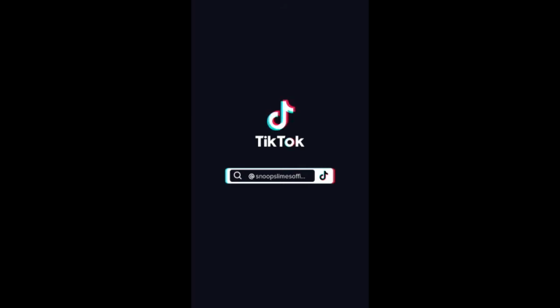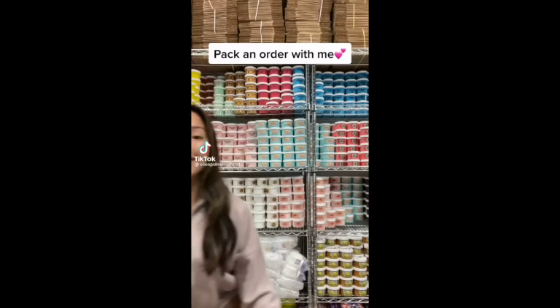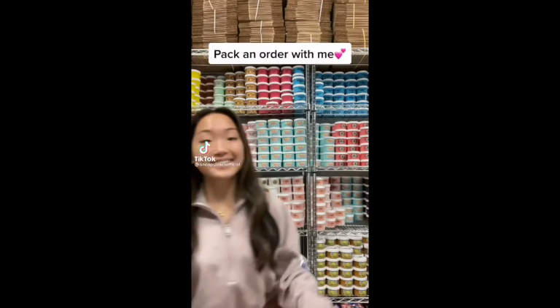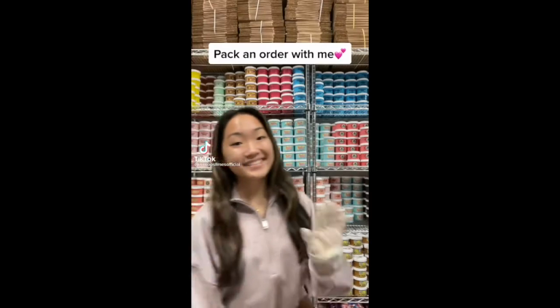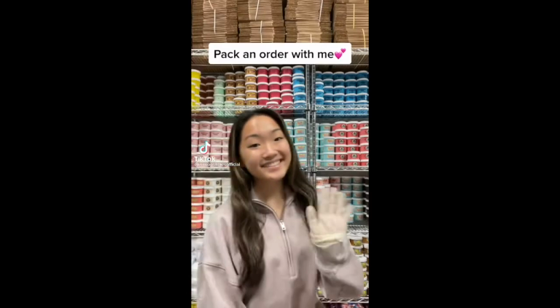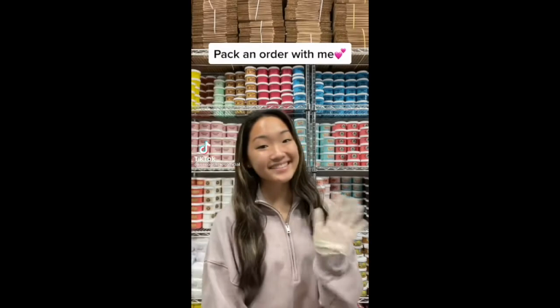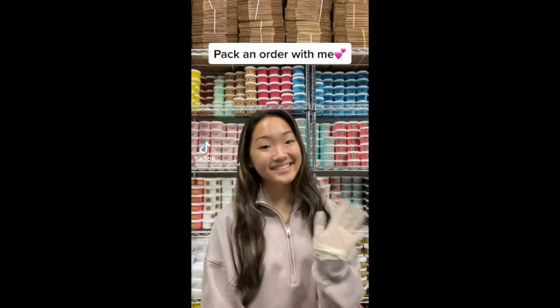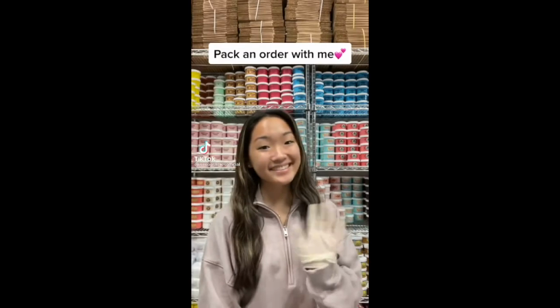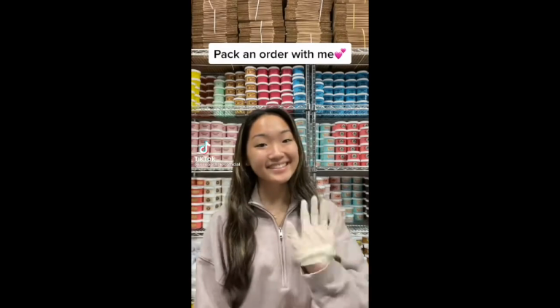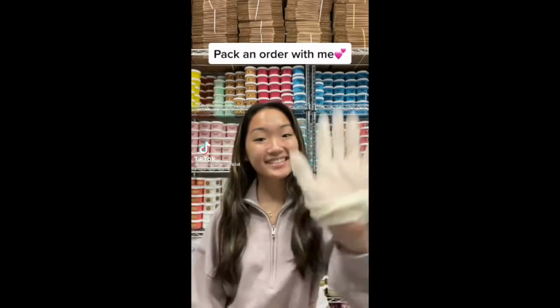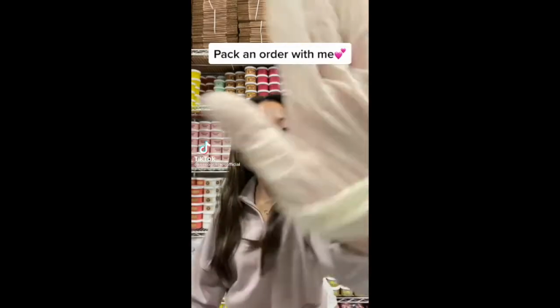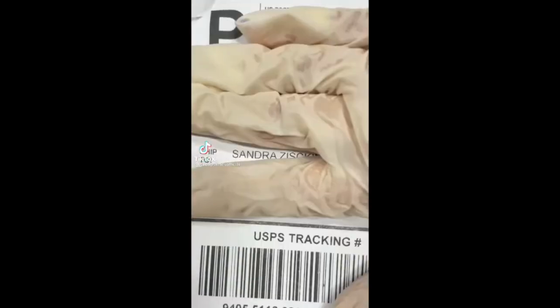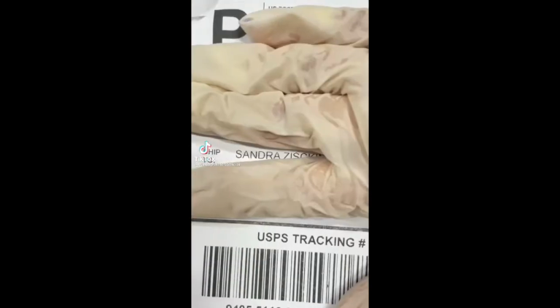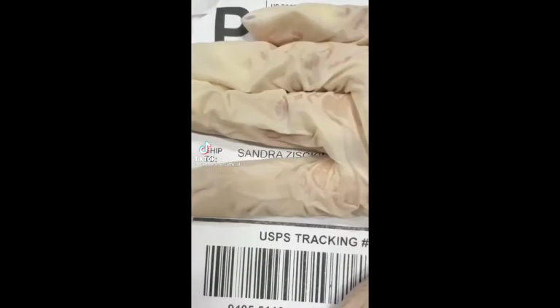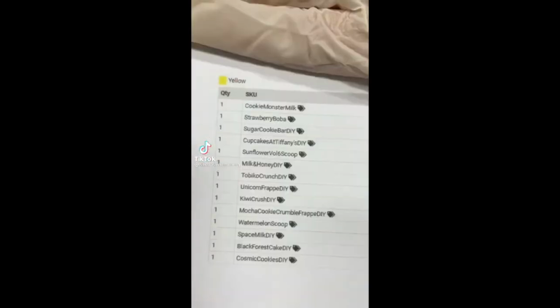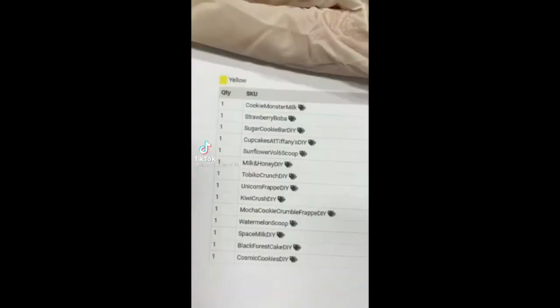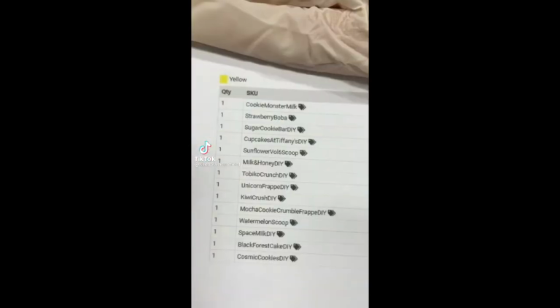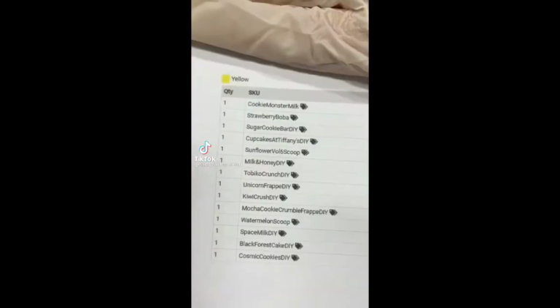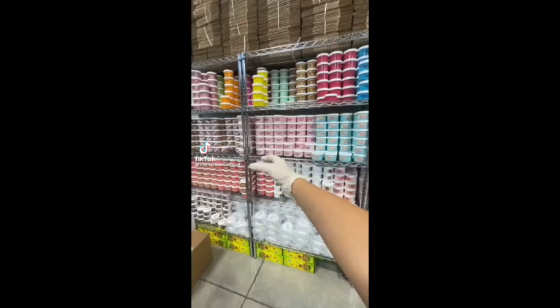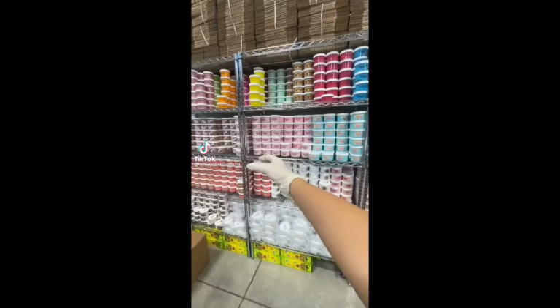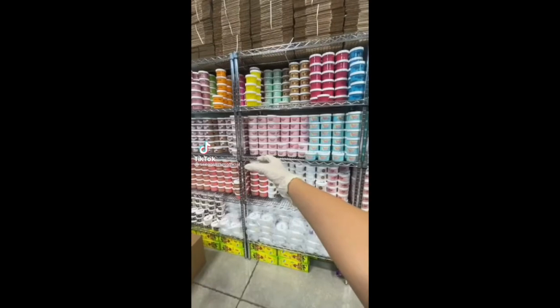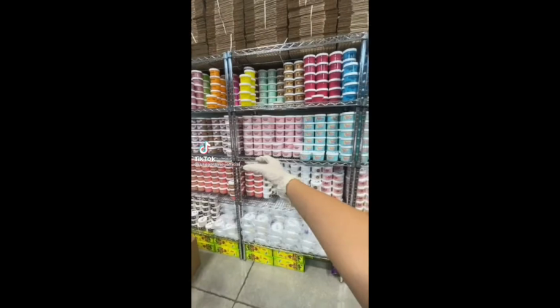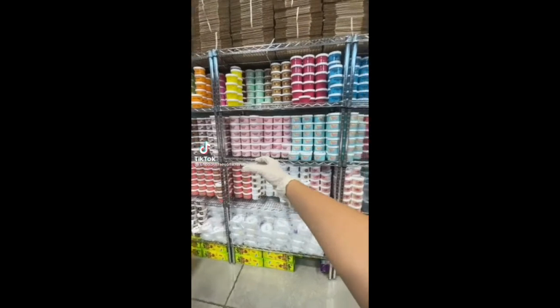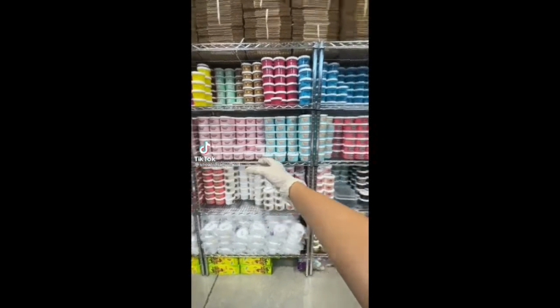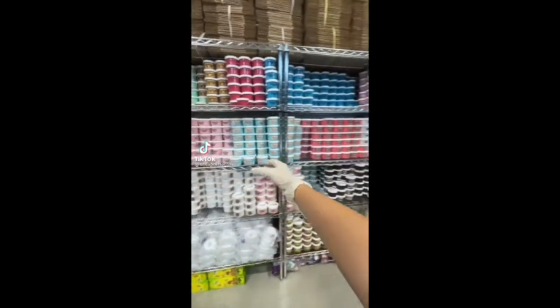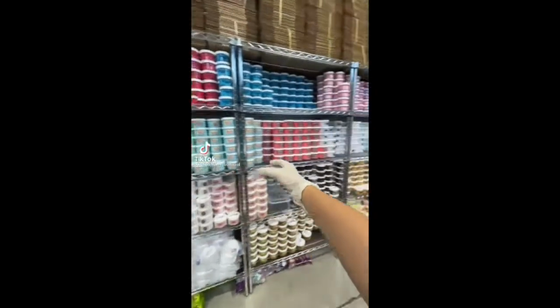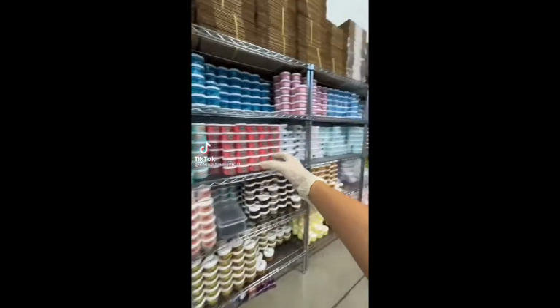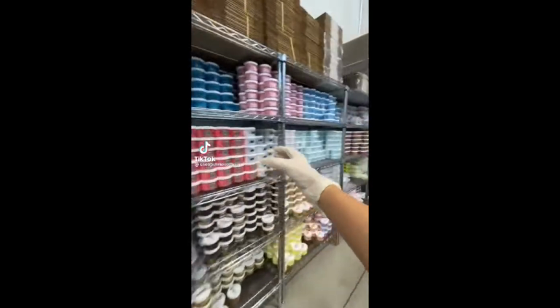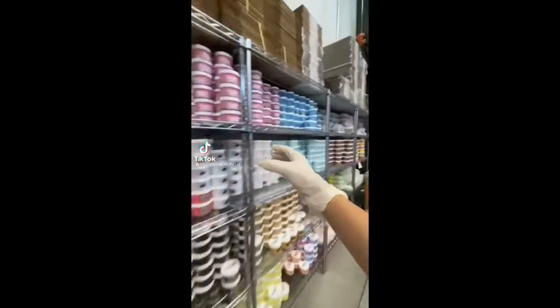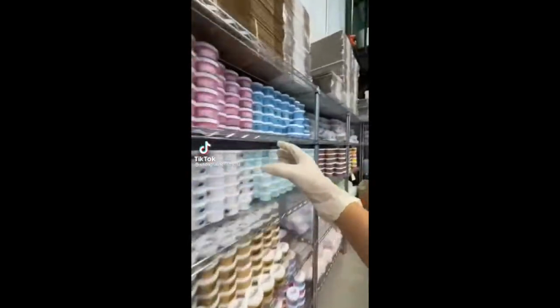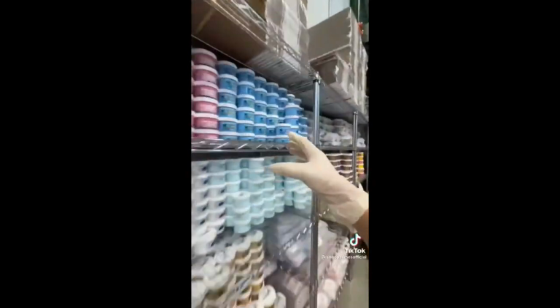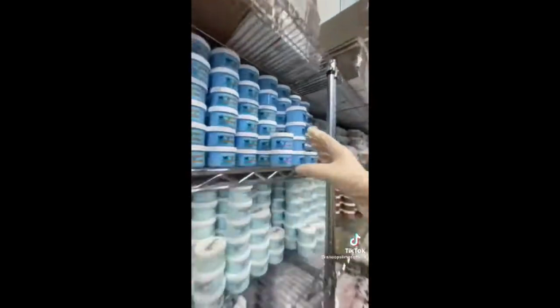Hi guys! Let's package a slime order together. This order is for Sandra from Florida, and they purchased 14 slimes from my last restock.